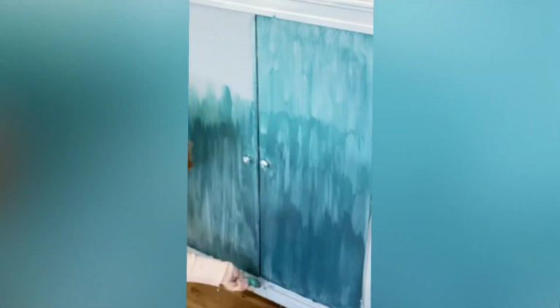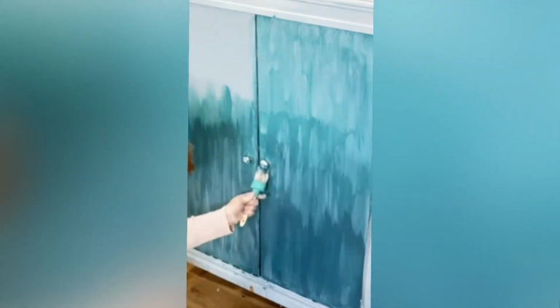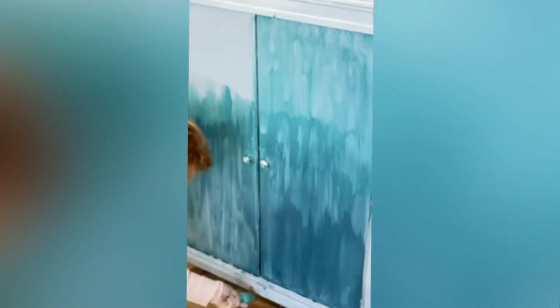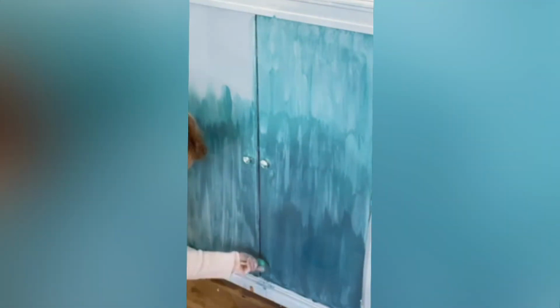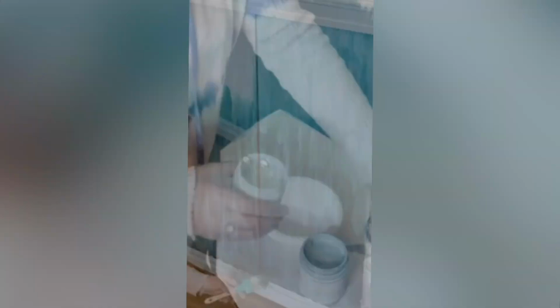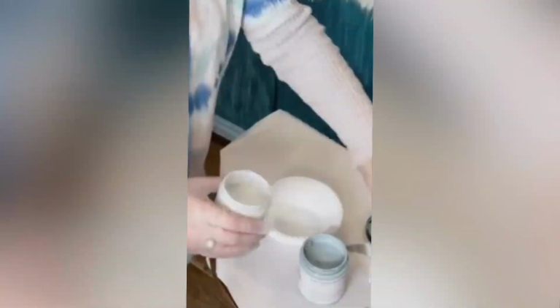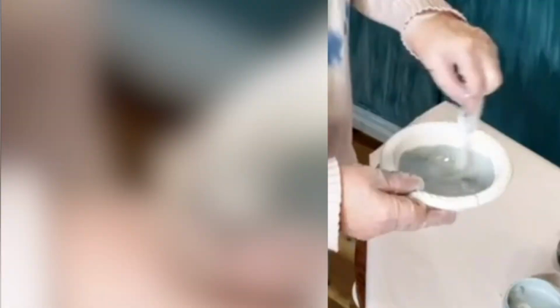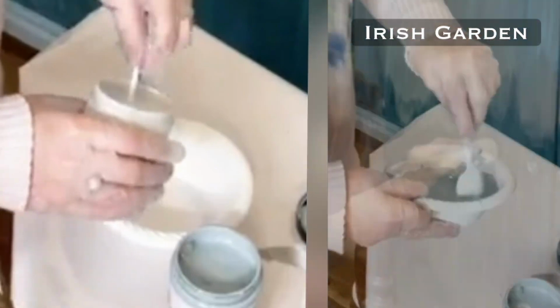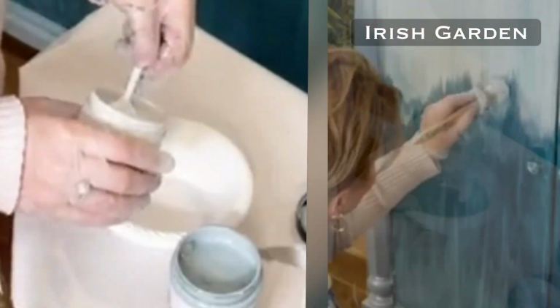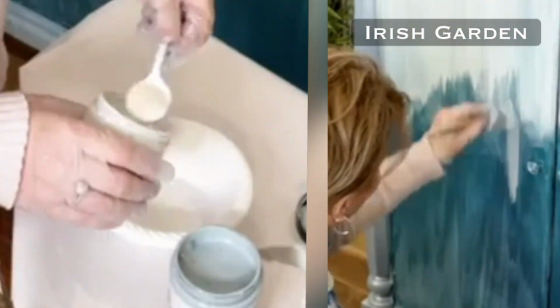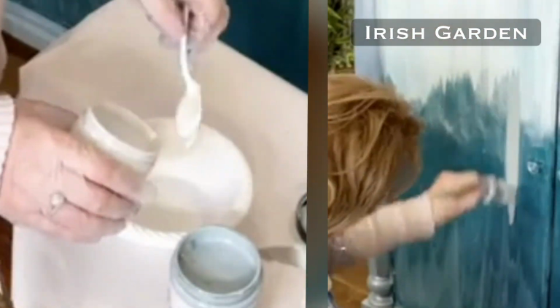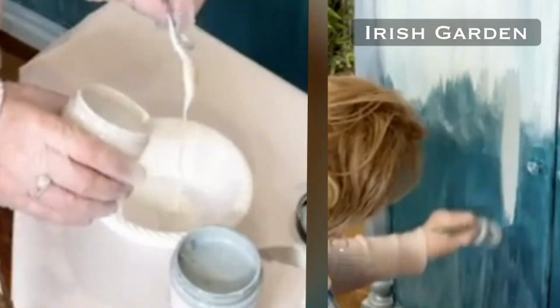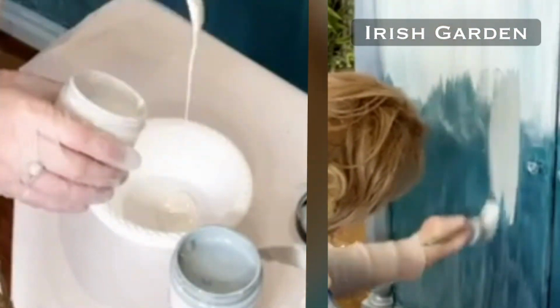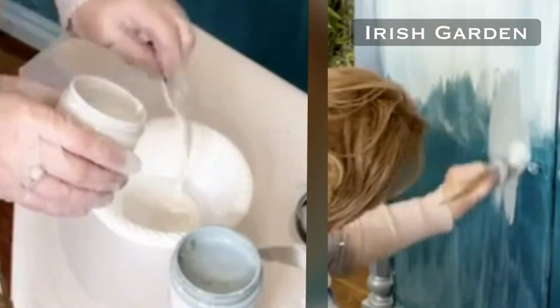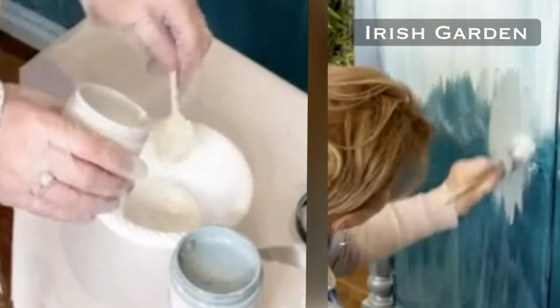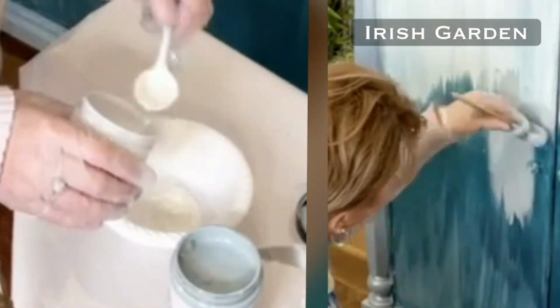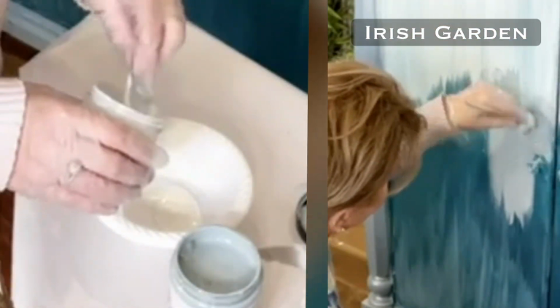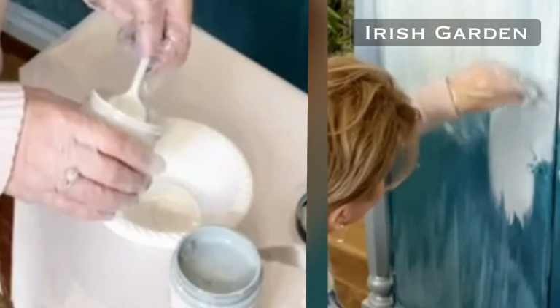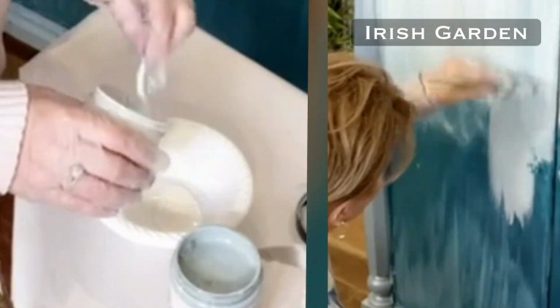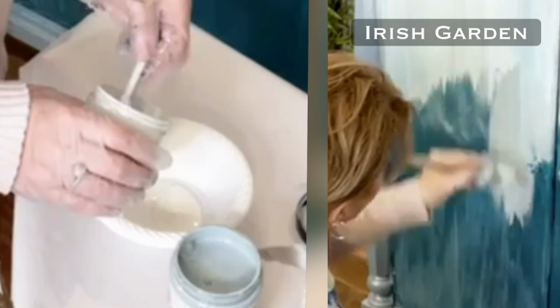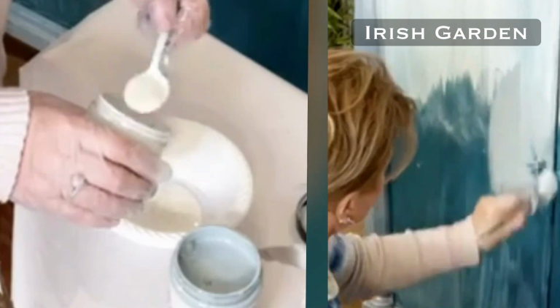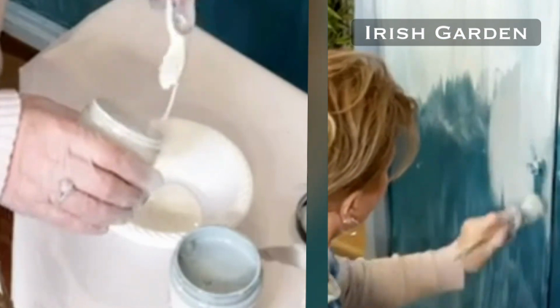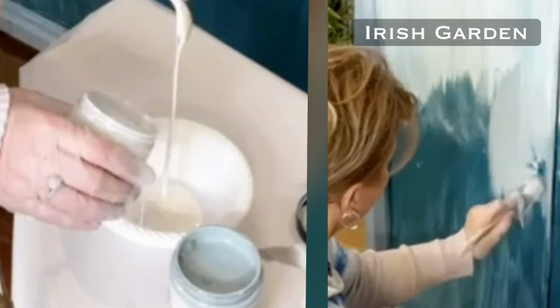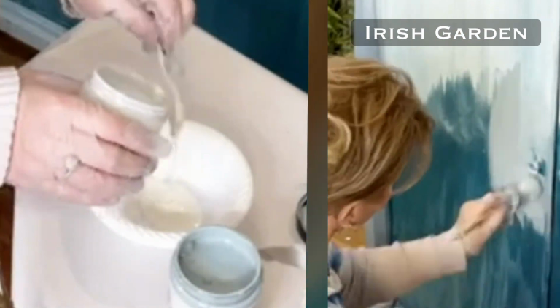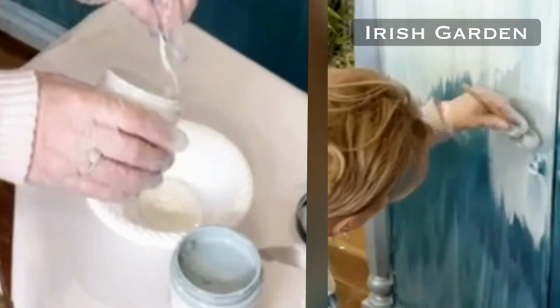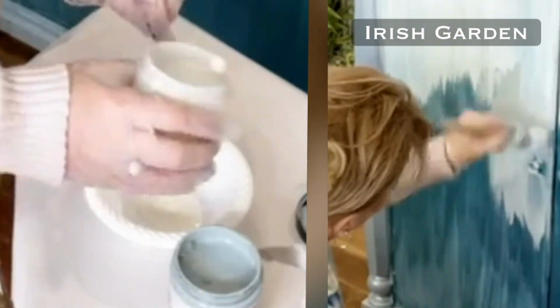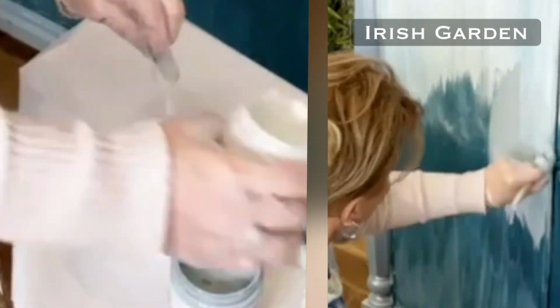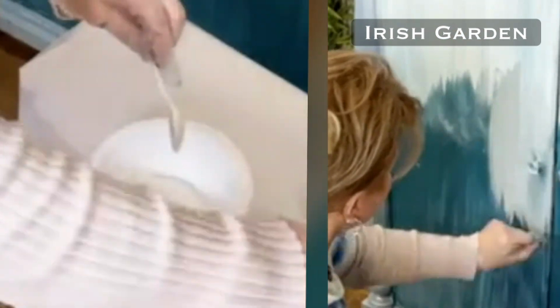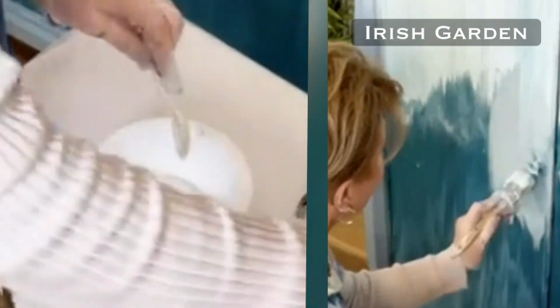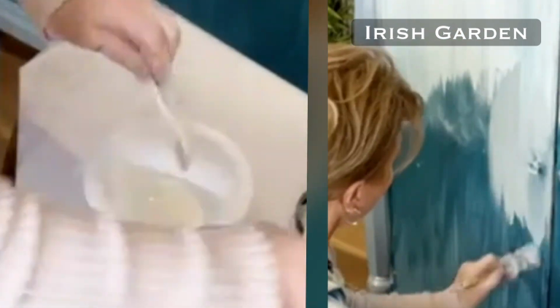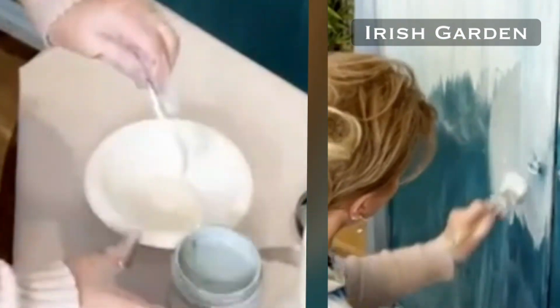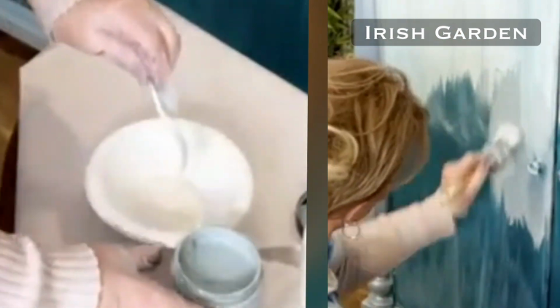All right, so this is going to be two to one — two of the antiquing to one of the paint.